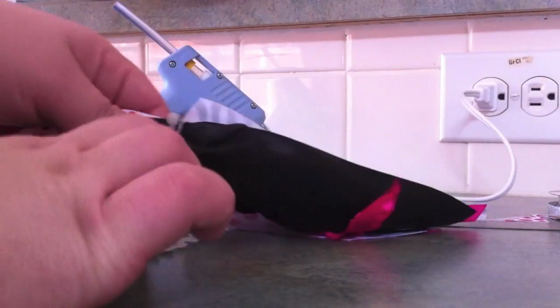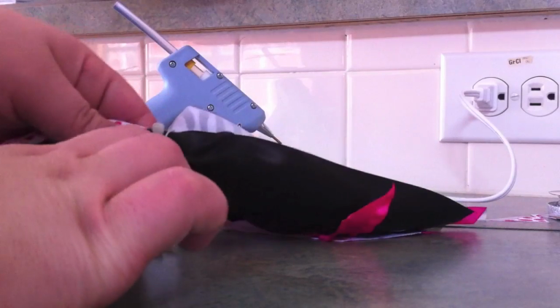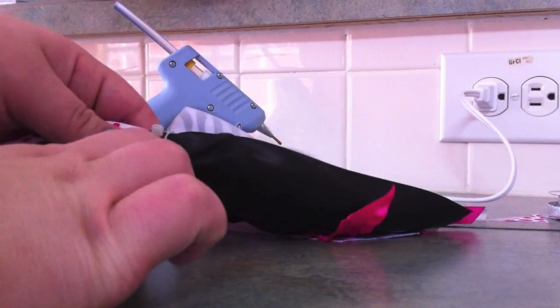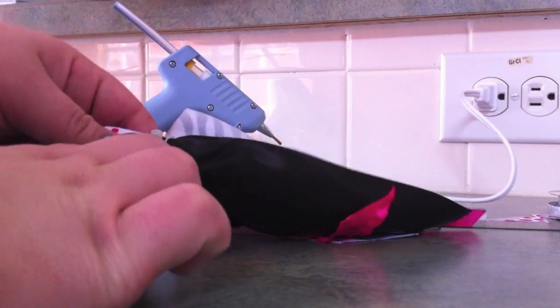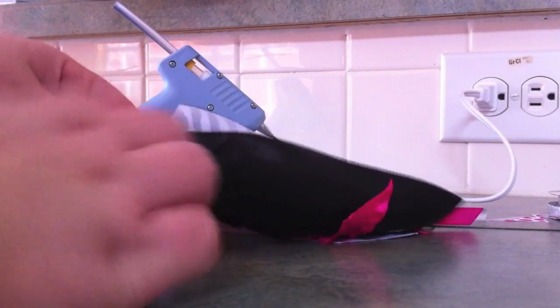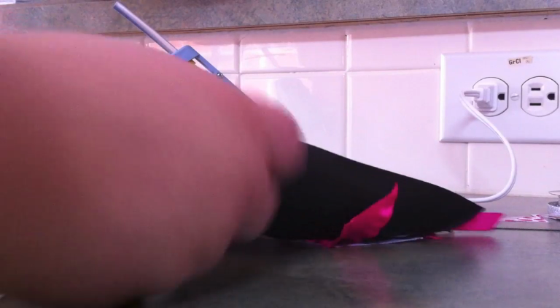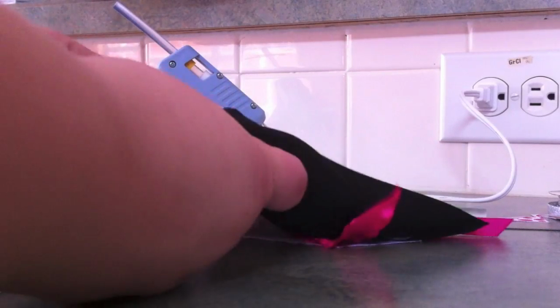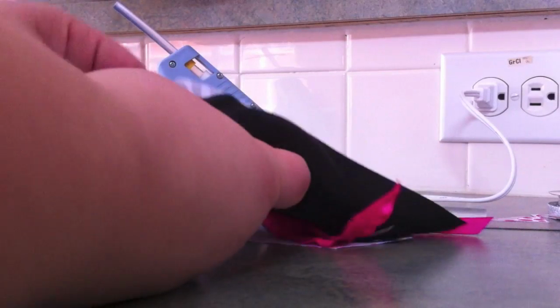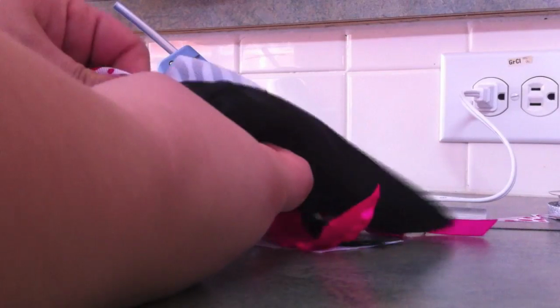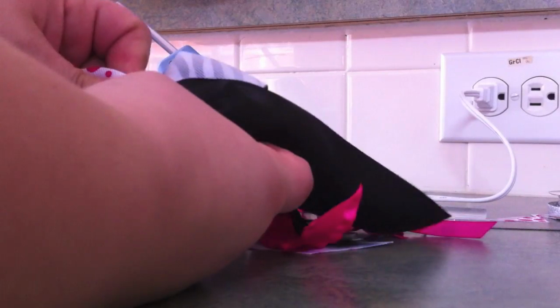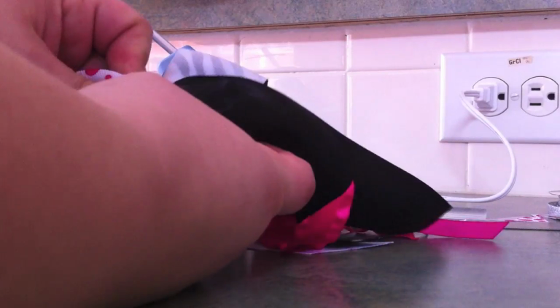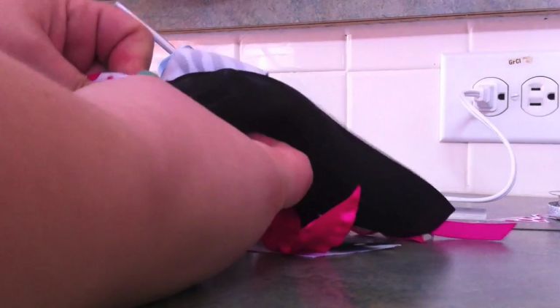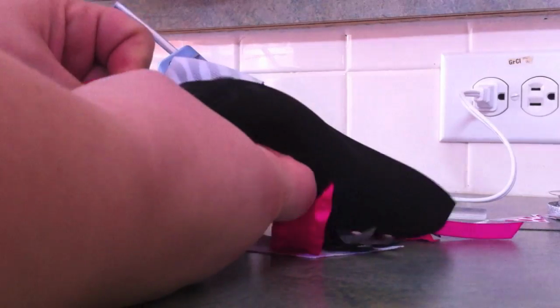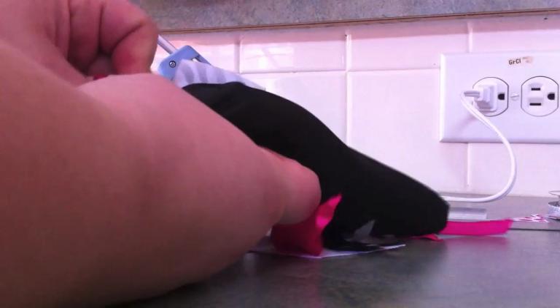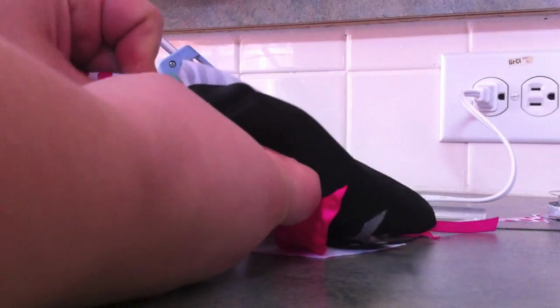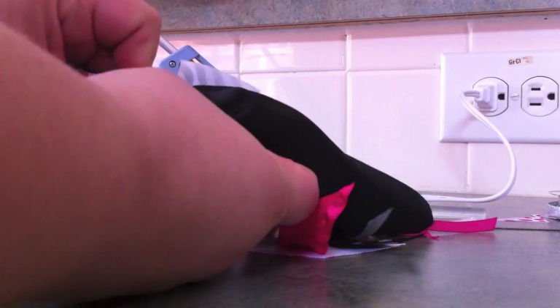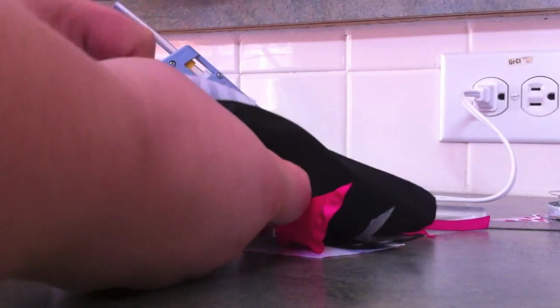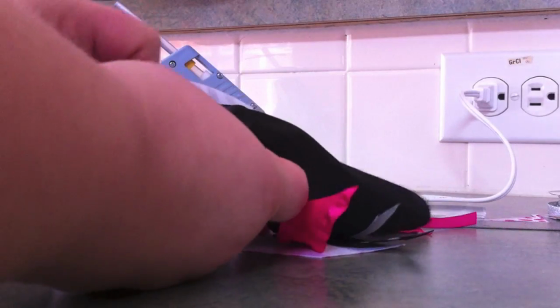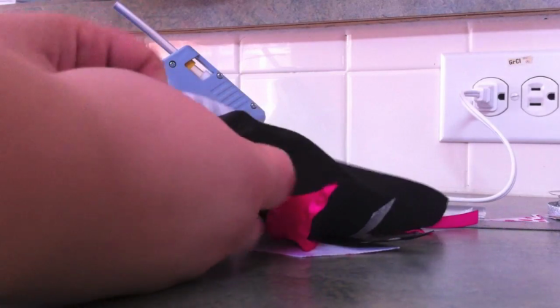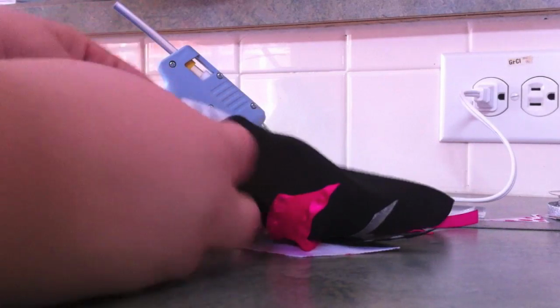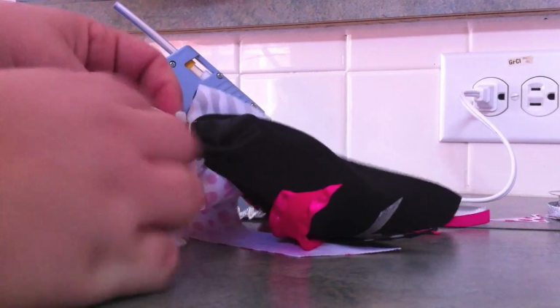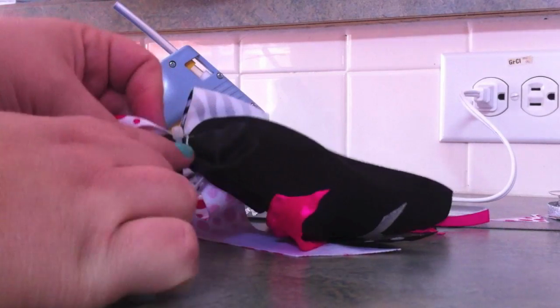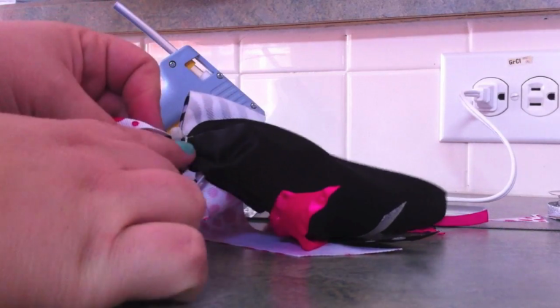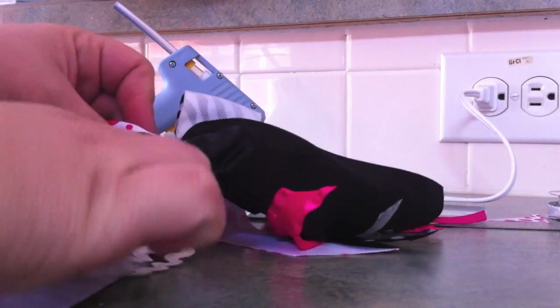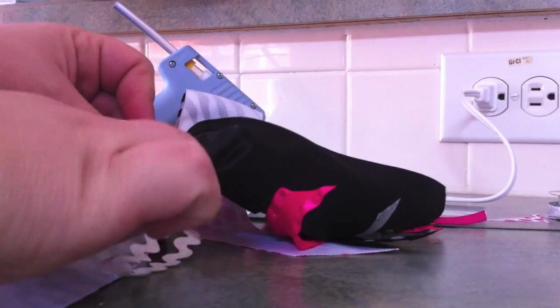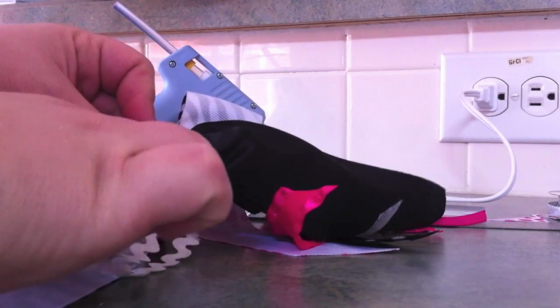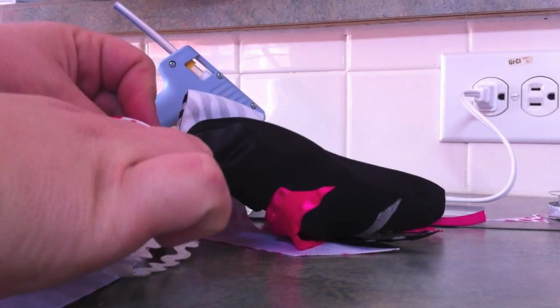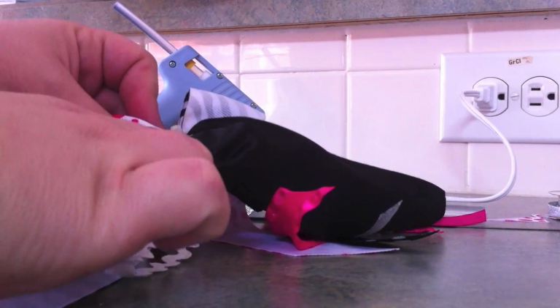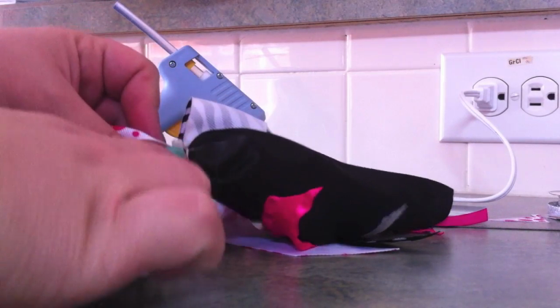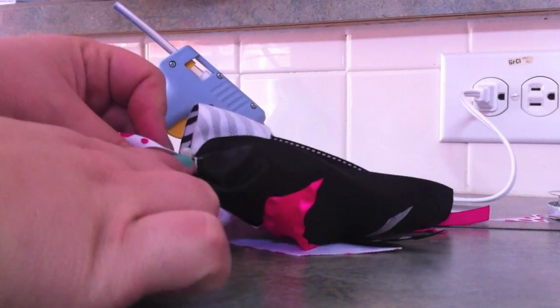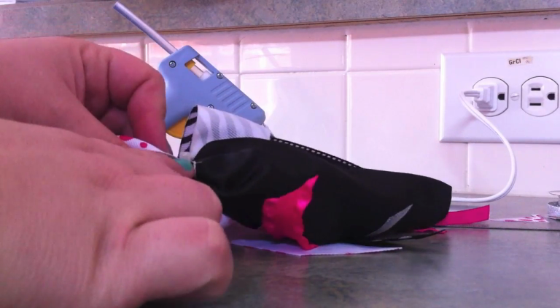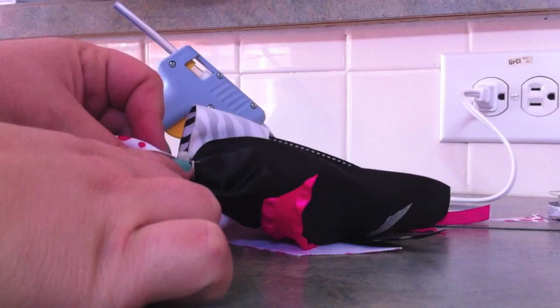Now it's time to hot glue the ponytail holder on — you're going to hot glue it down here to the bottom.